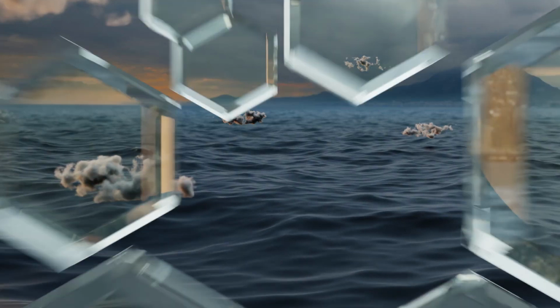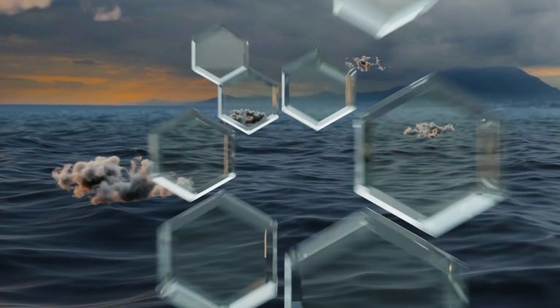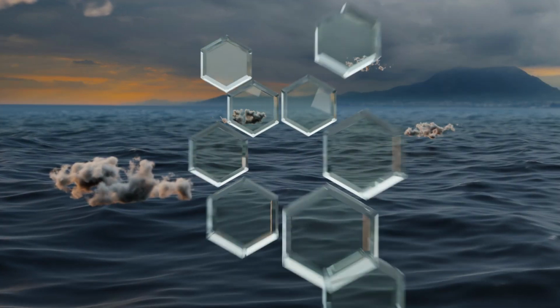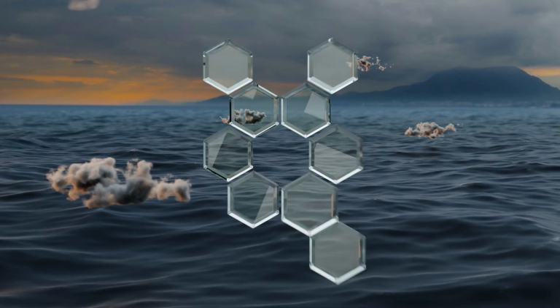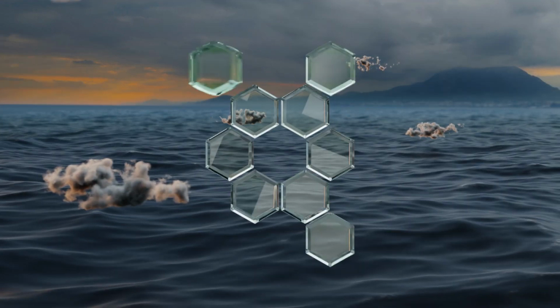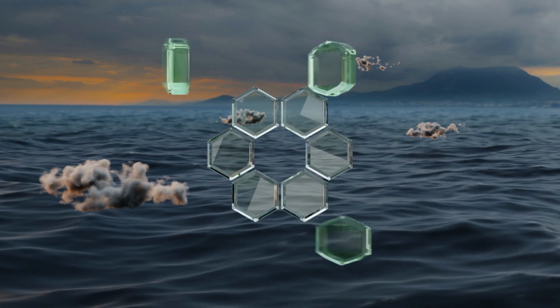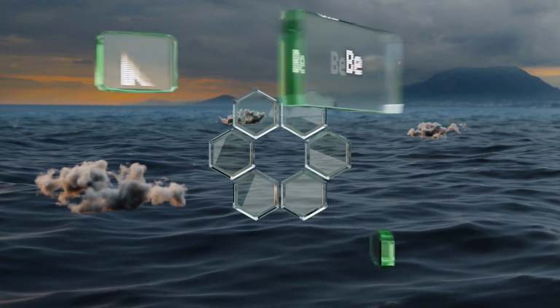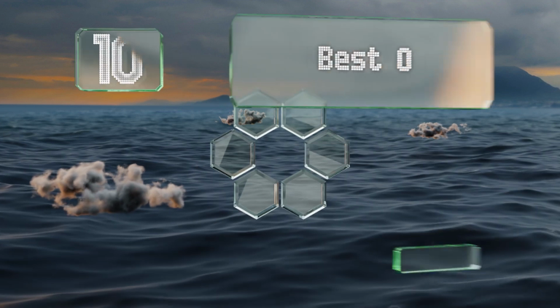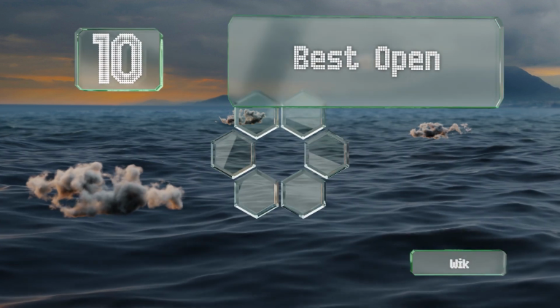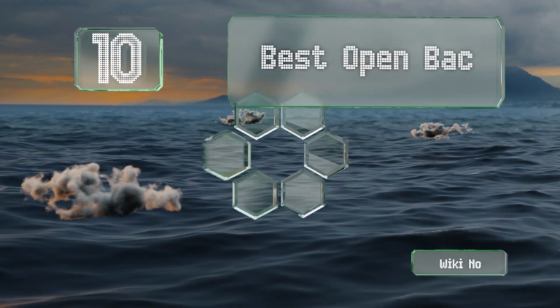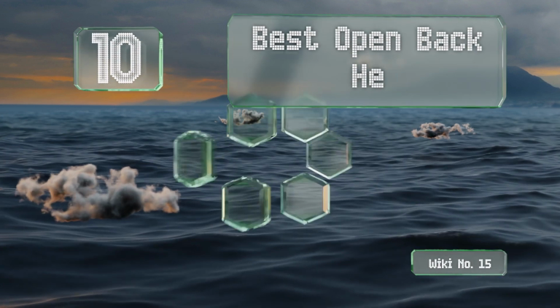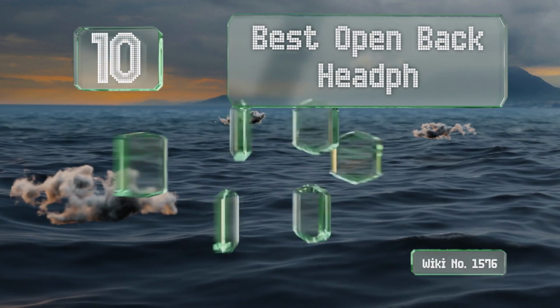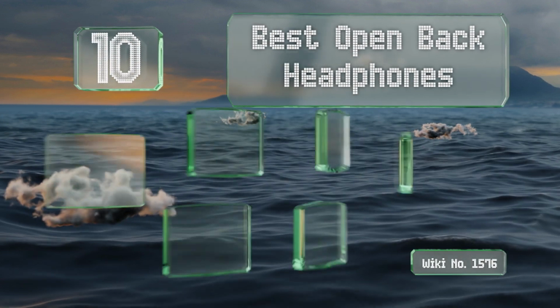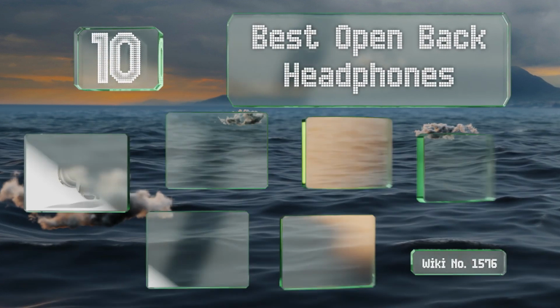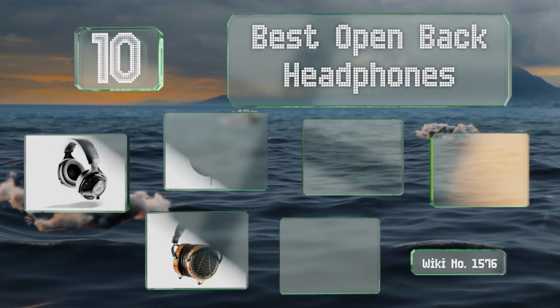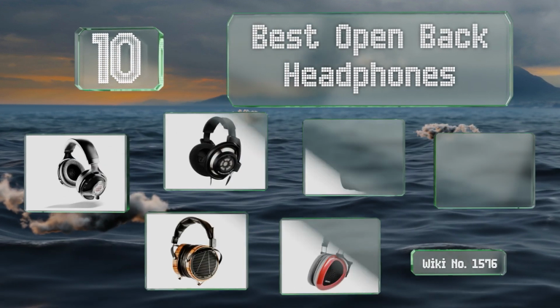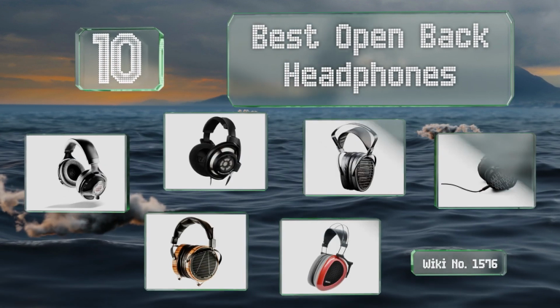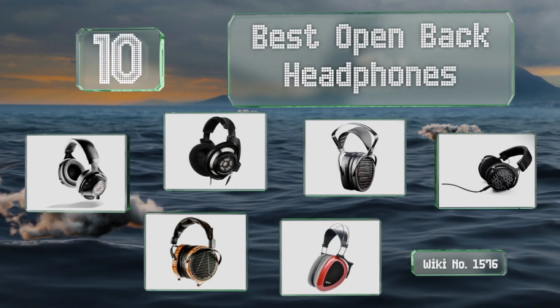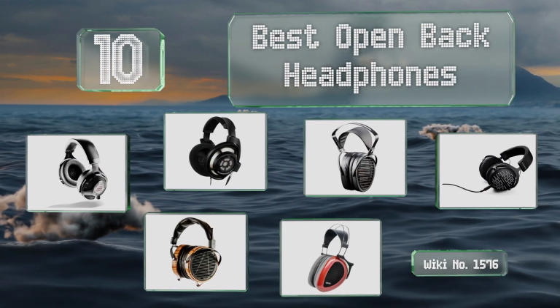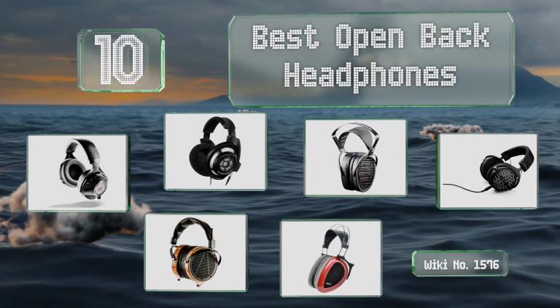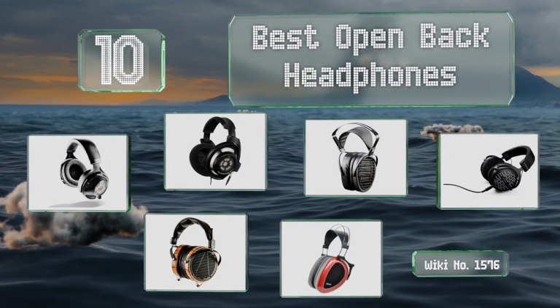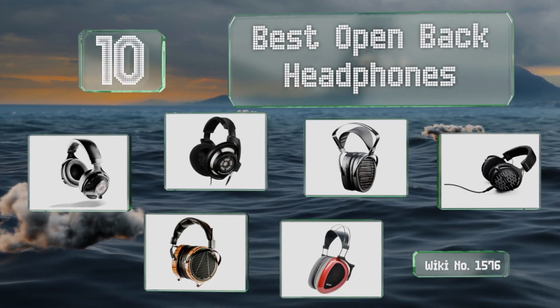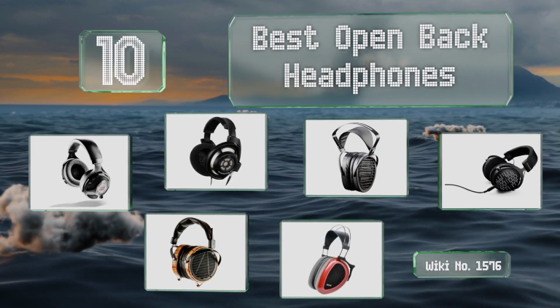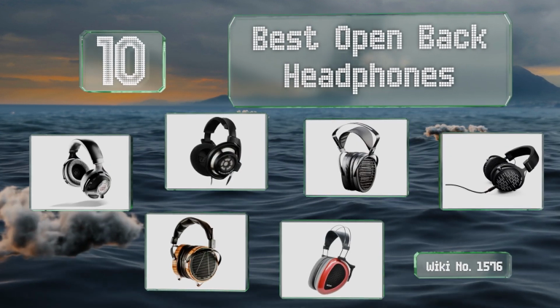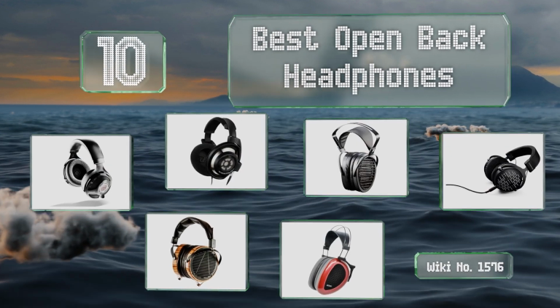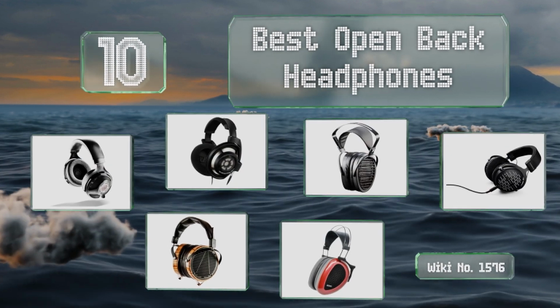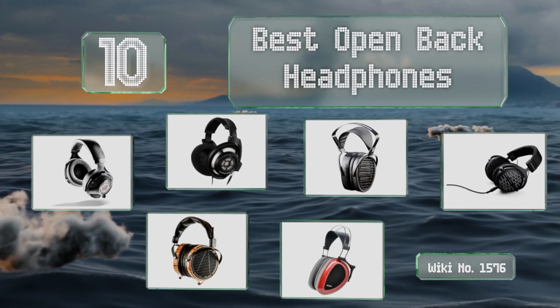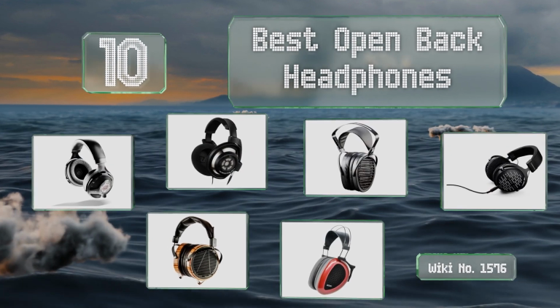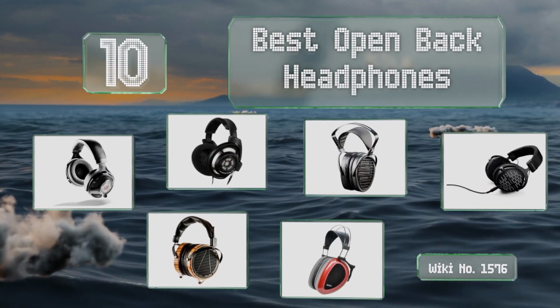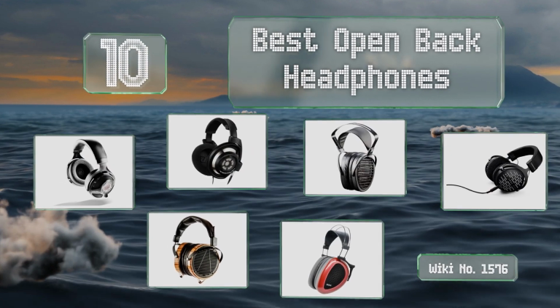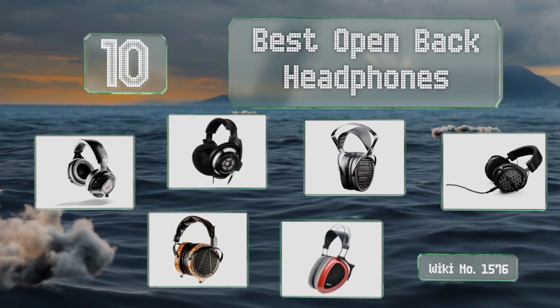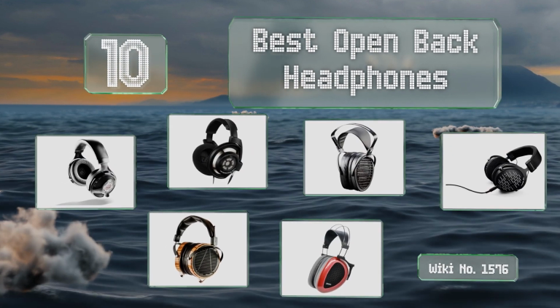EasyVid presents the 10 best open back headphones. Let's get started with the list.